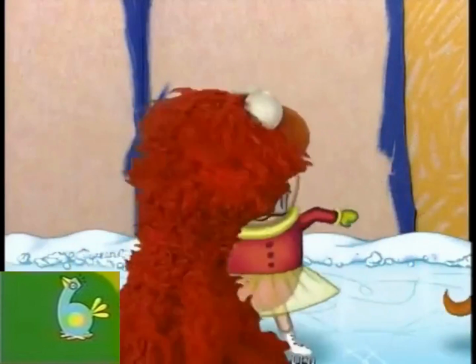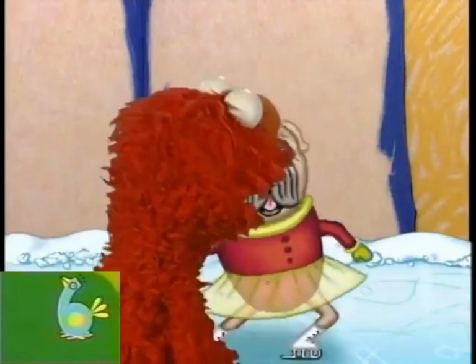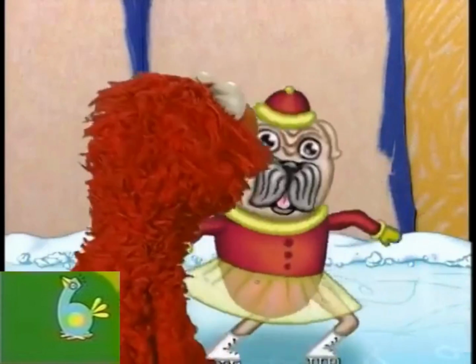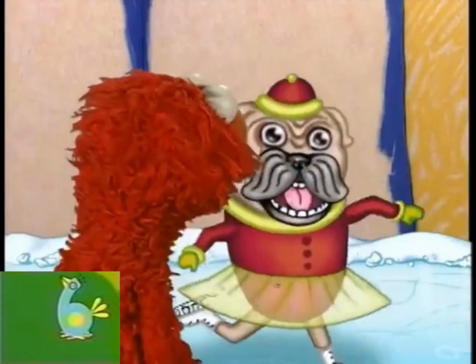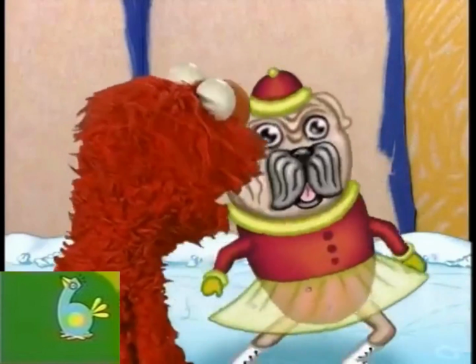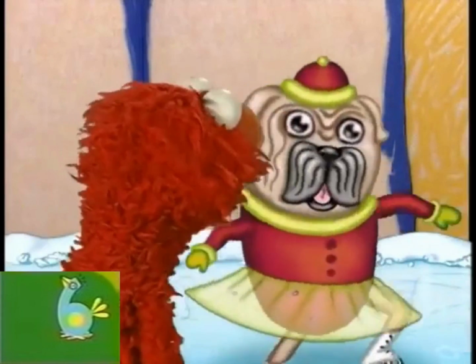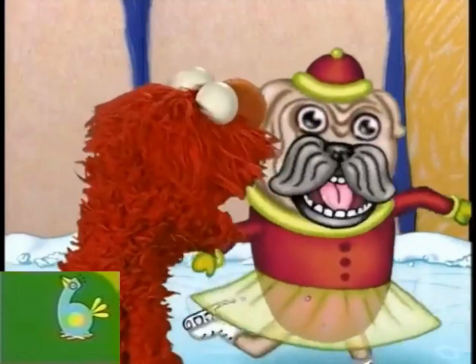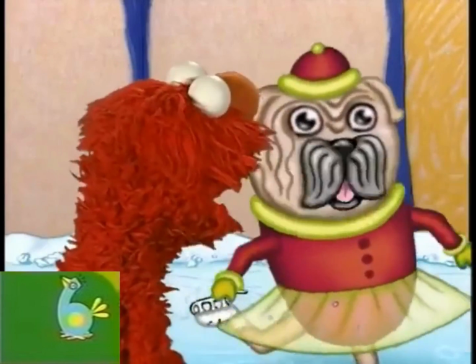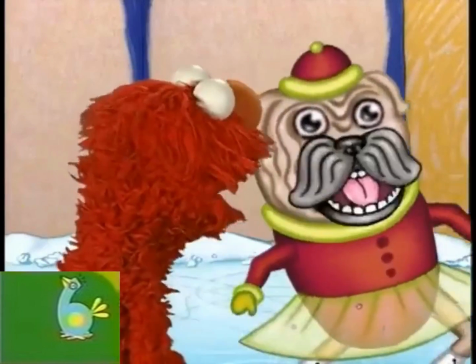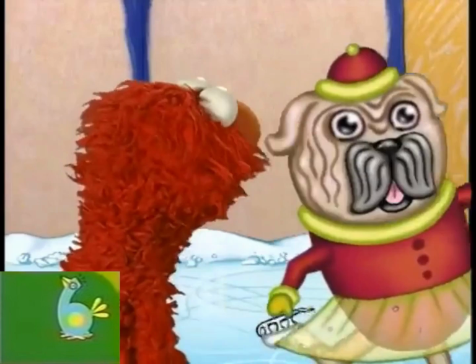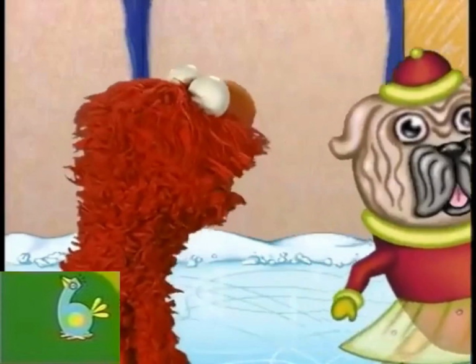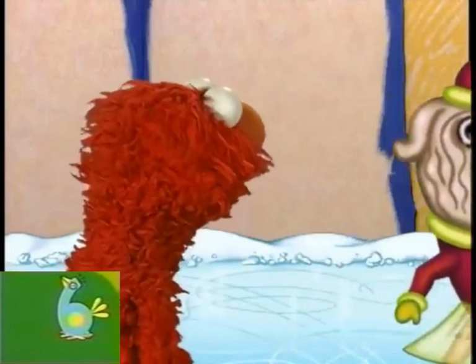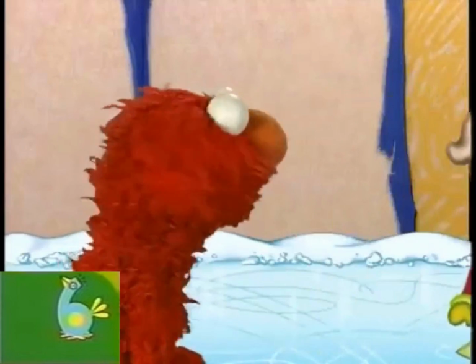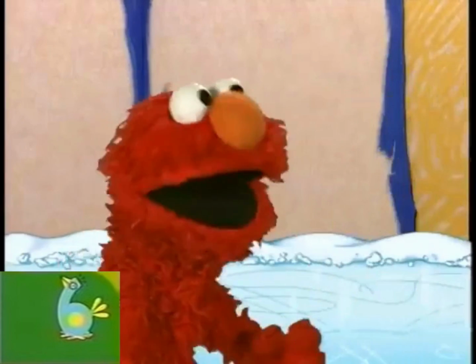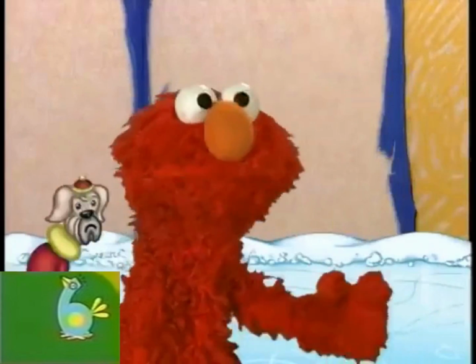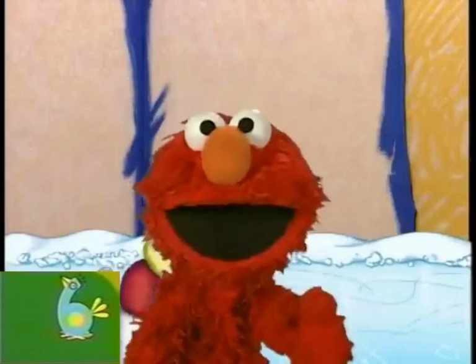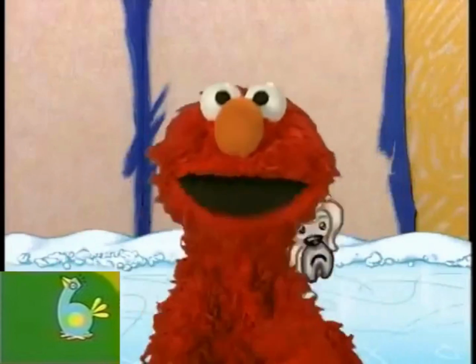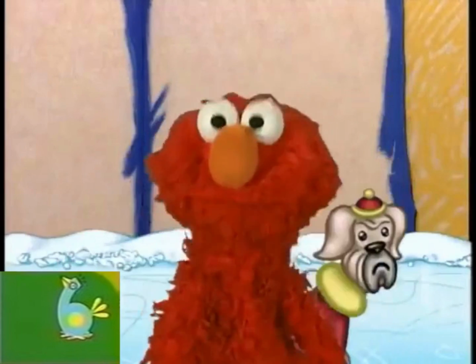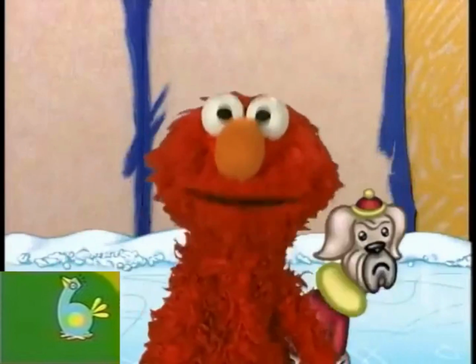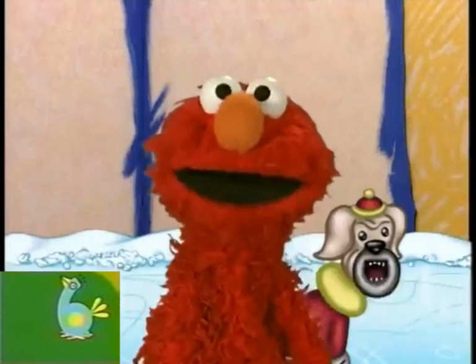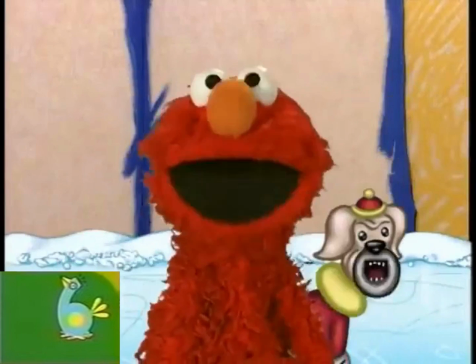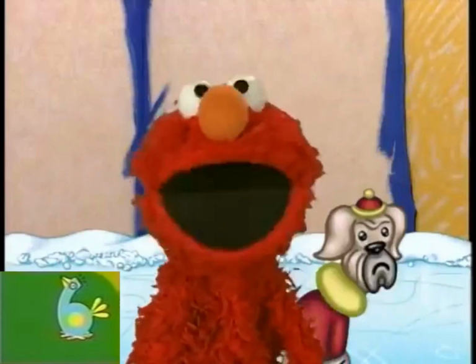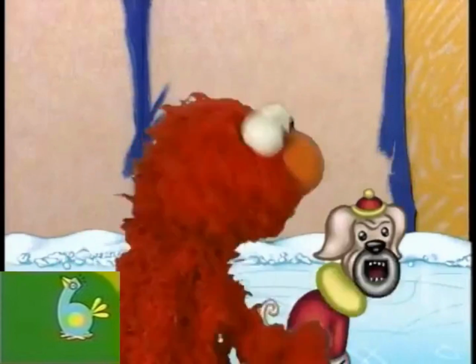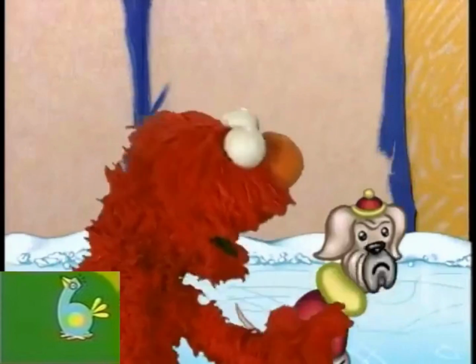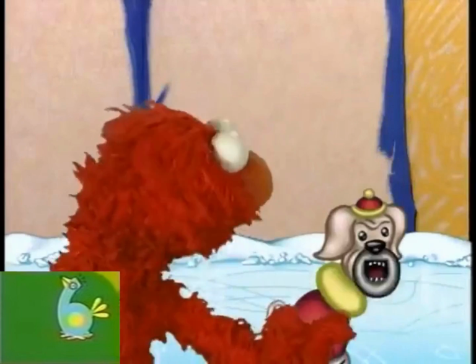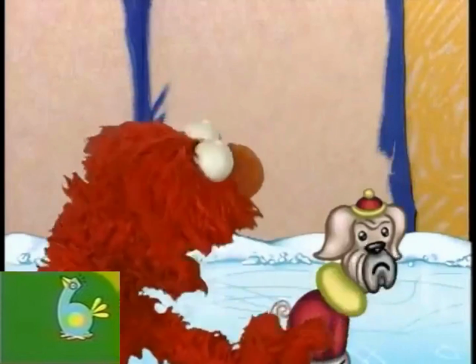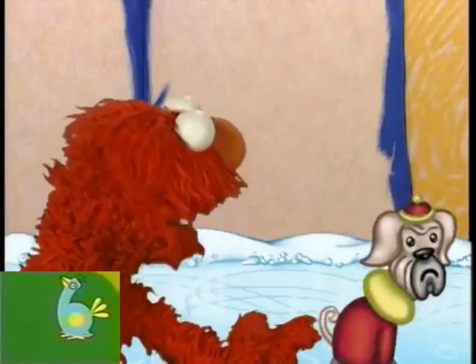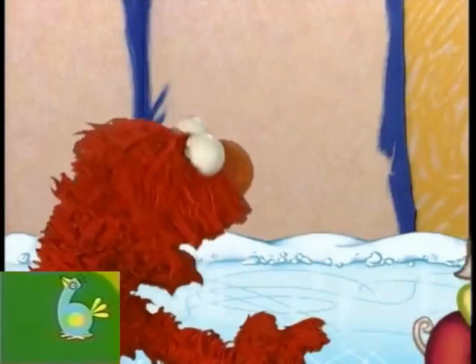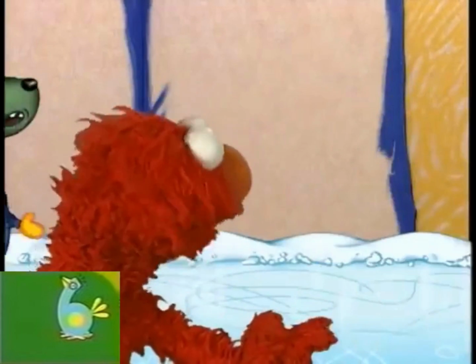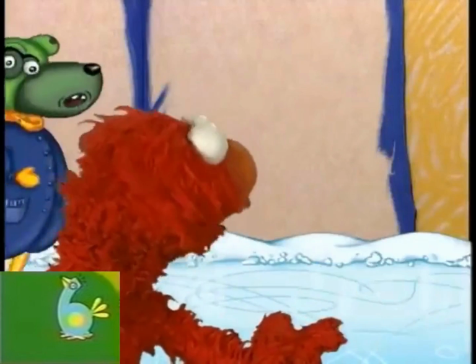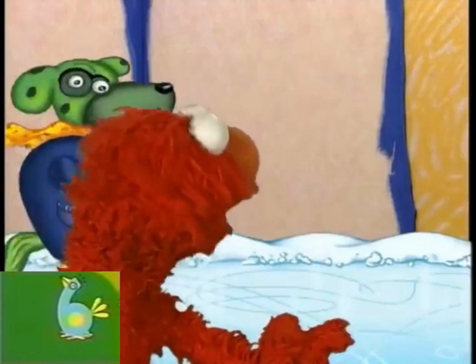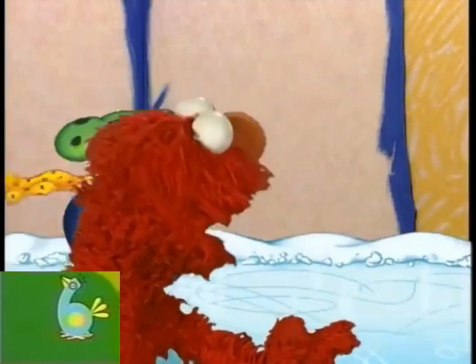Three. Hello! That's three. Three ice skating dogs. Four. There's four. Four ice skating dogs.